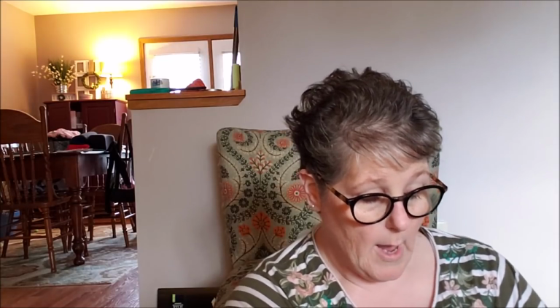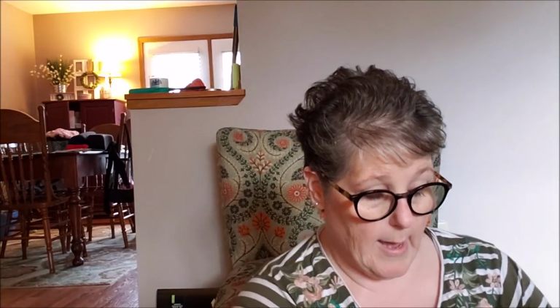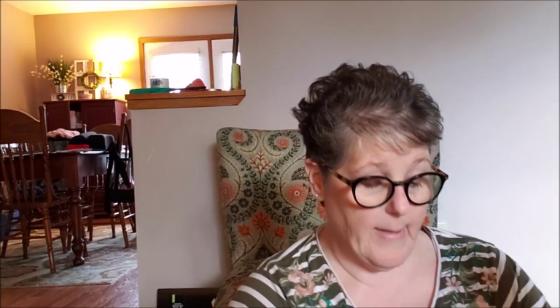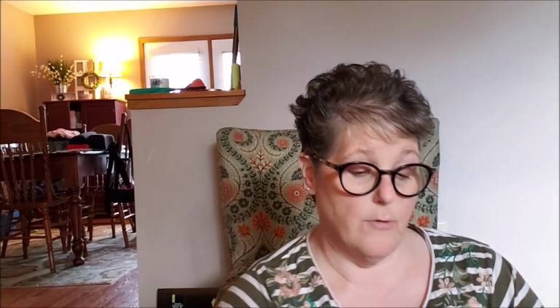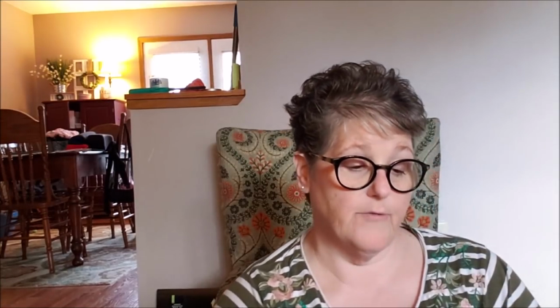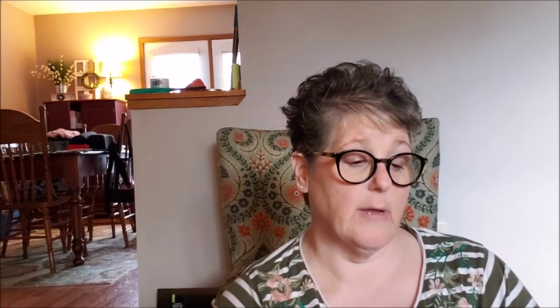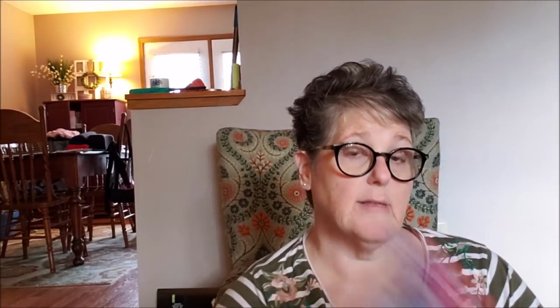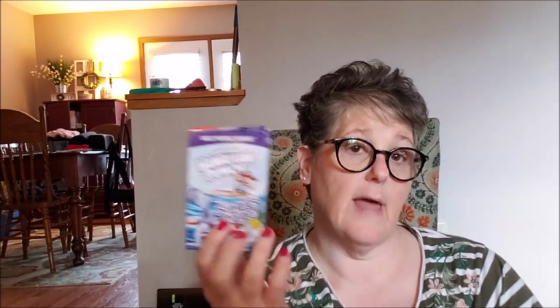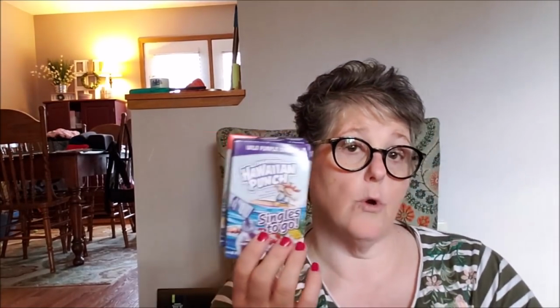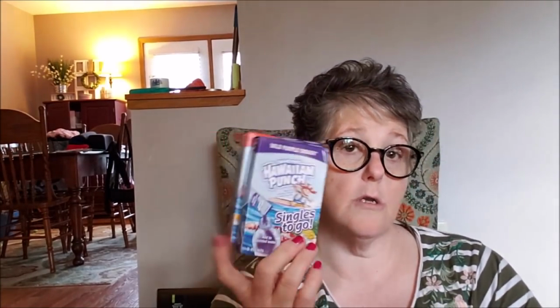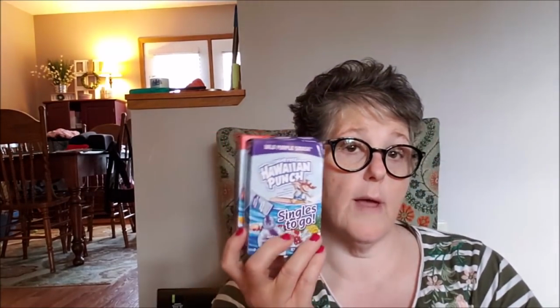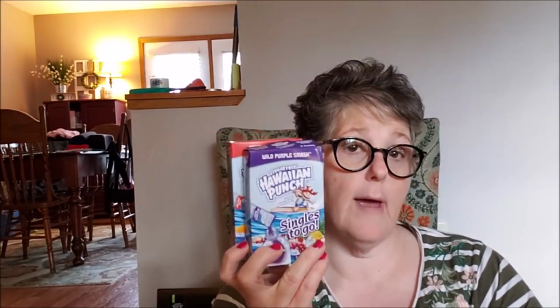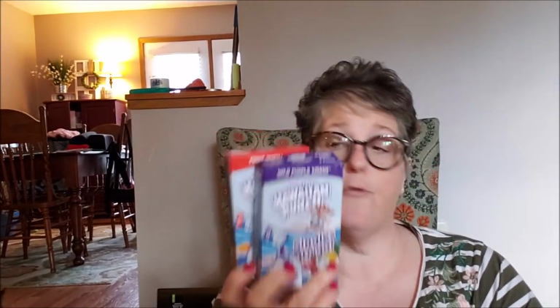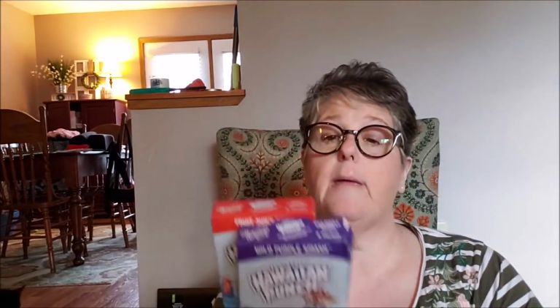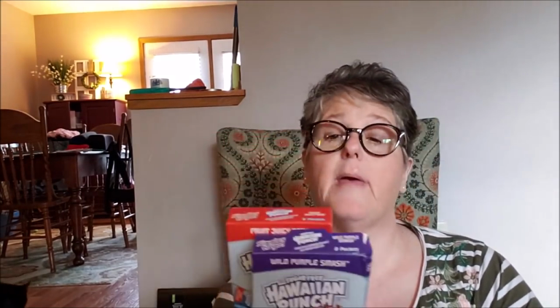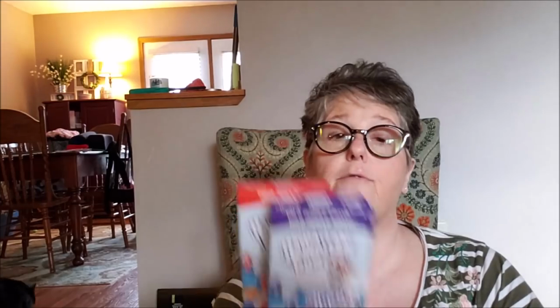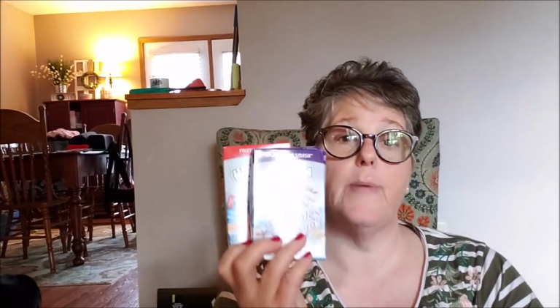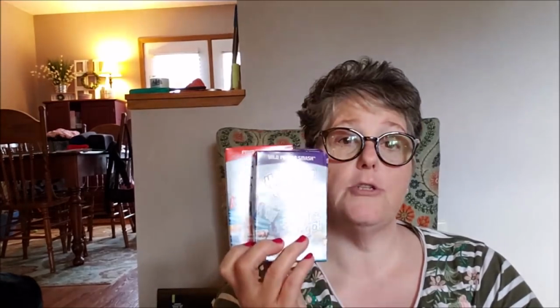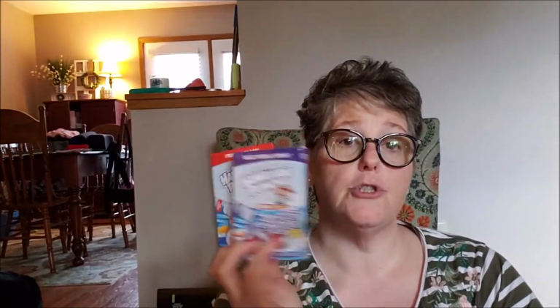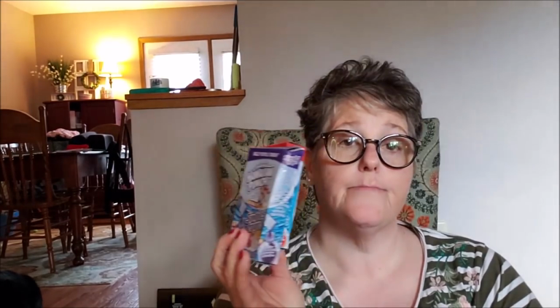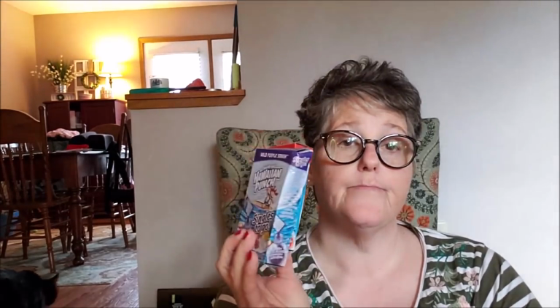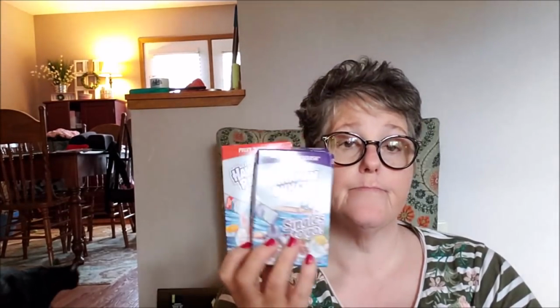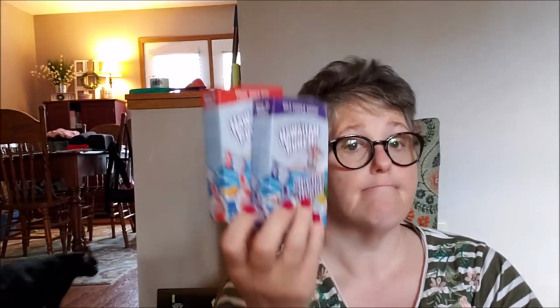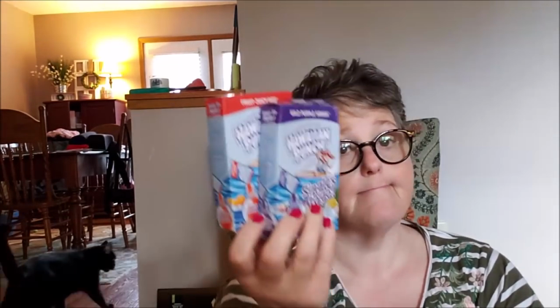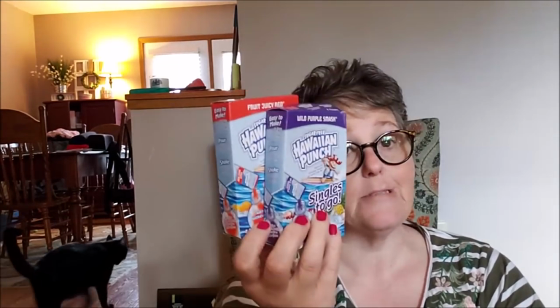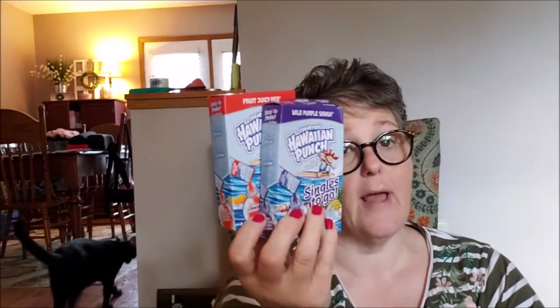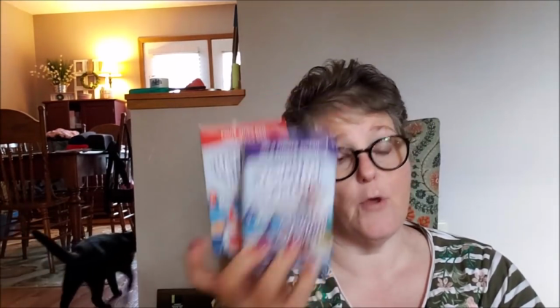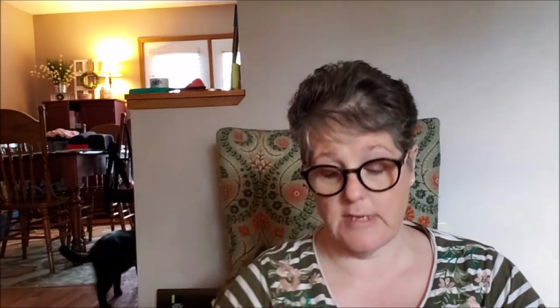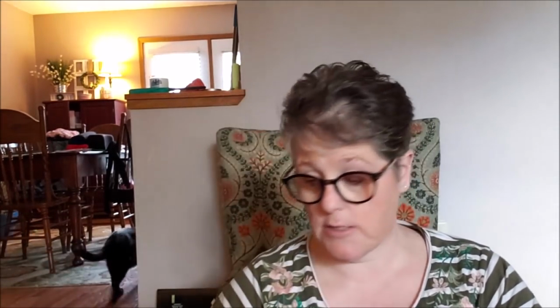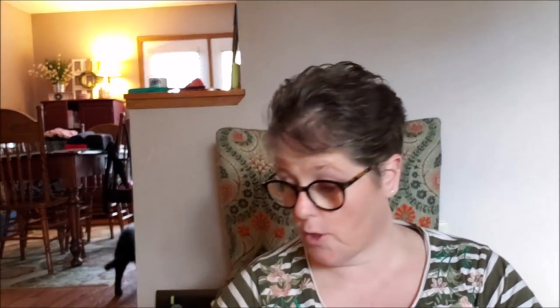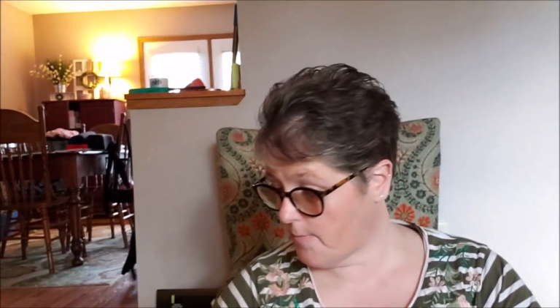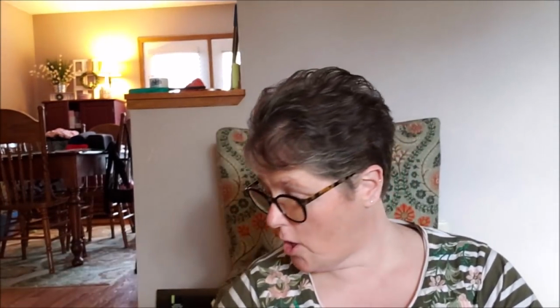I am out of drink mixes at work so I grabbed grape and fruit punch to take to work tomorrow.